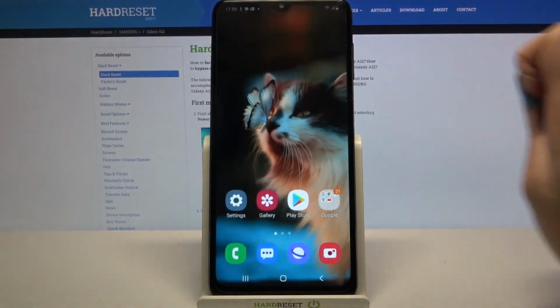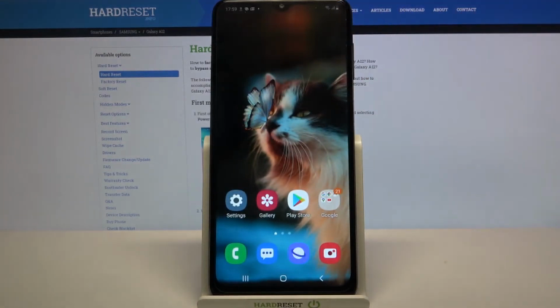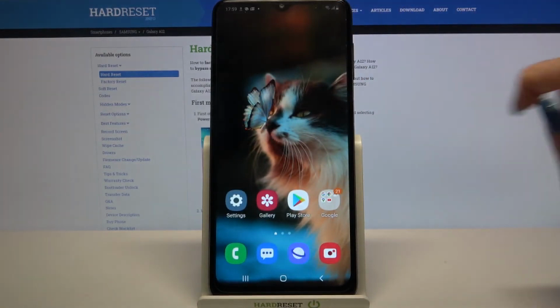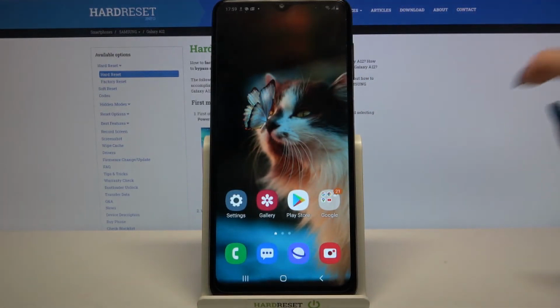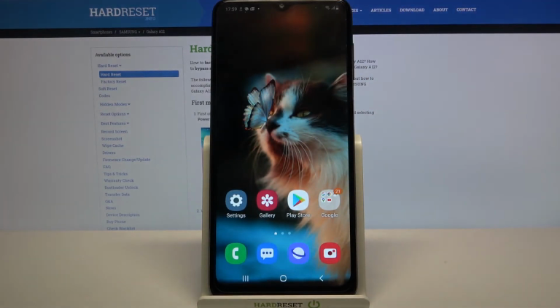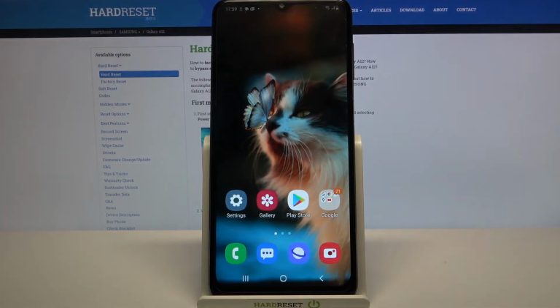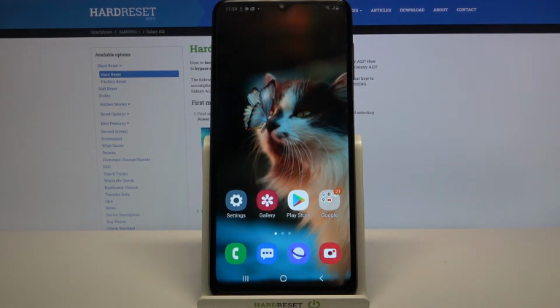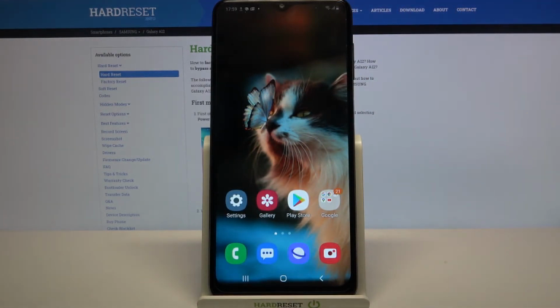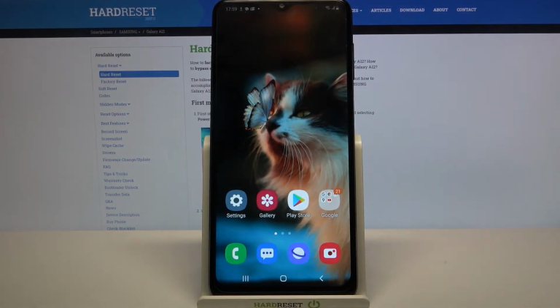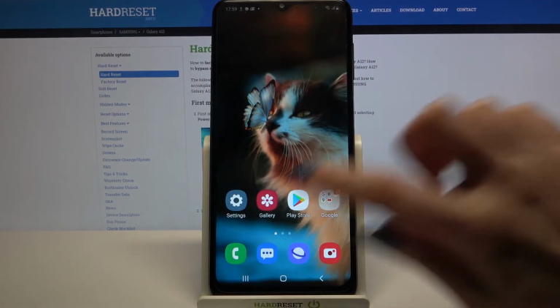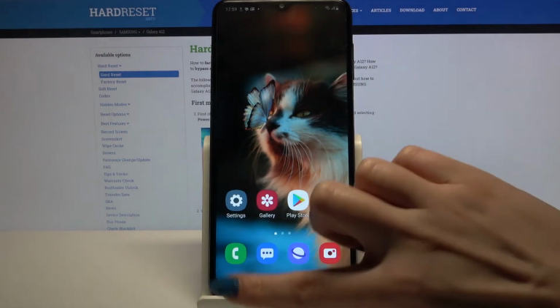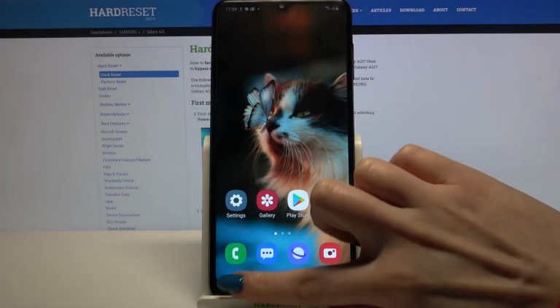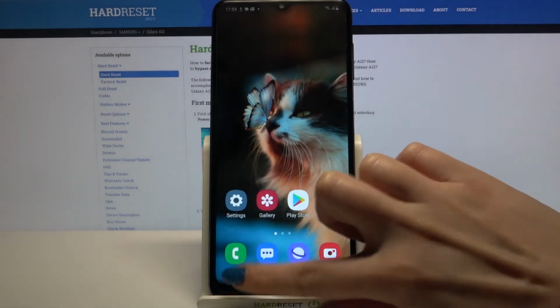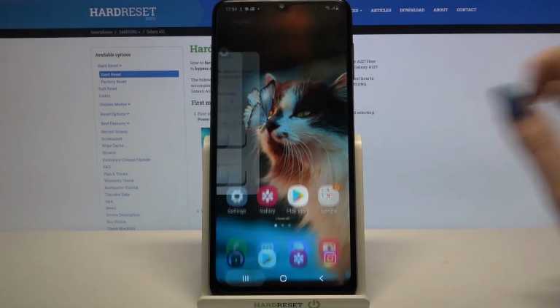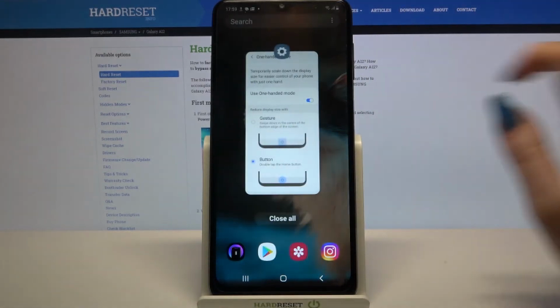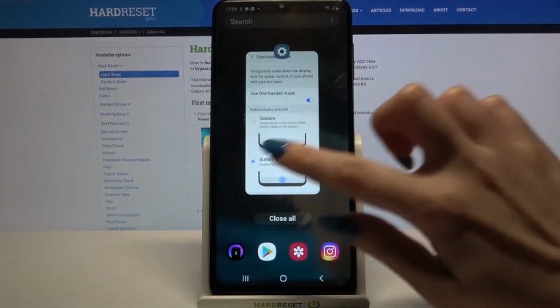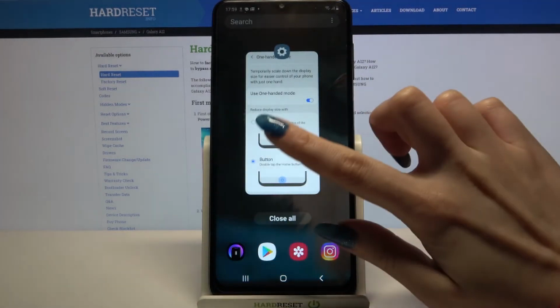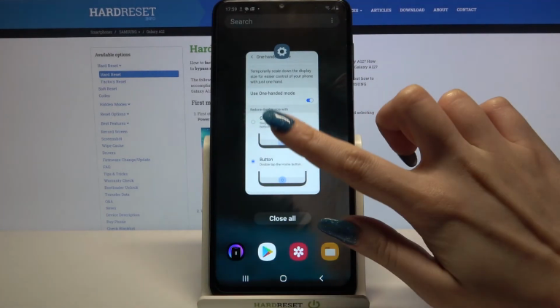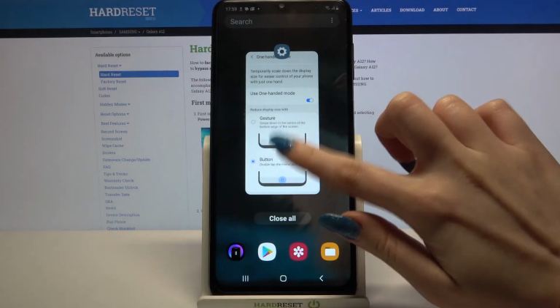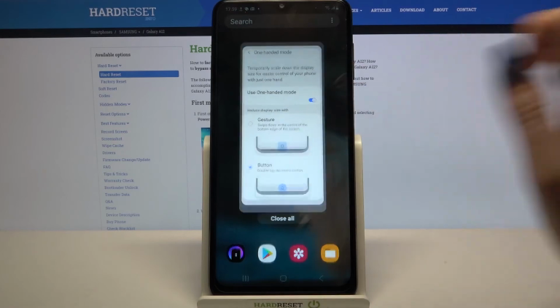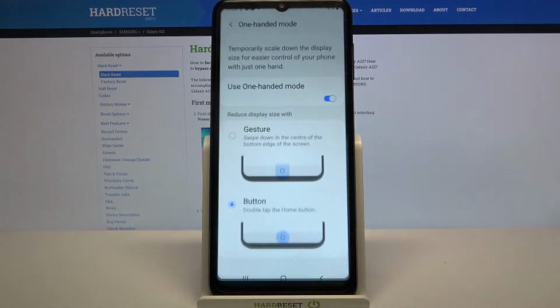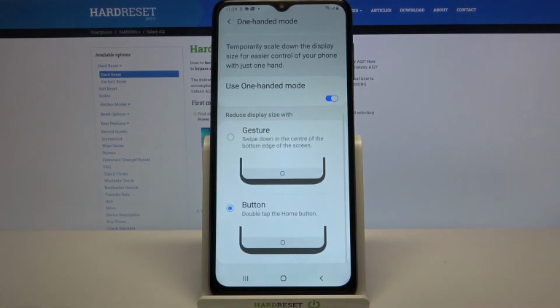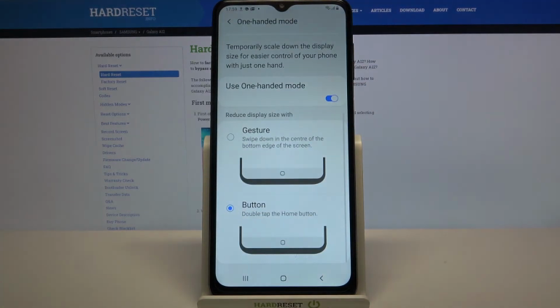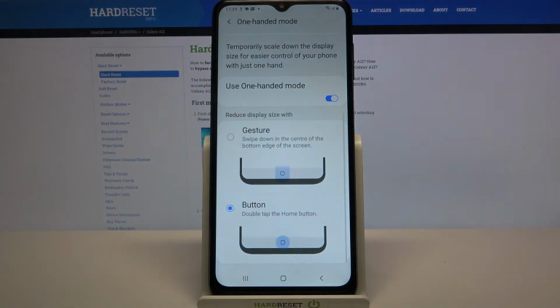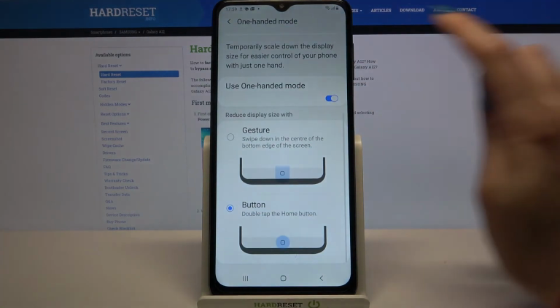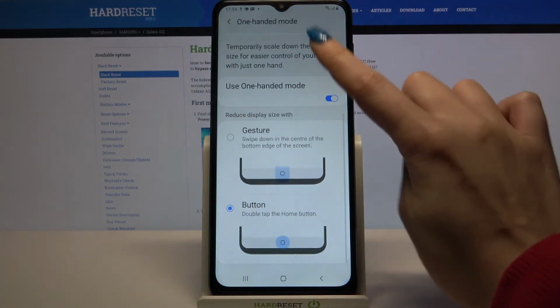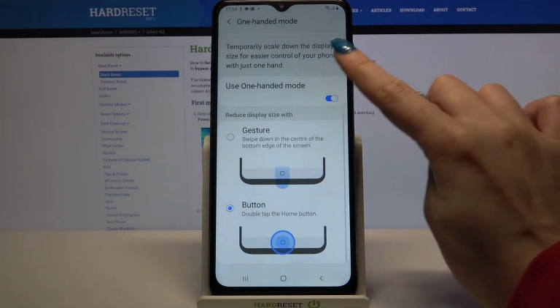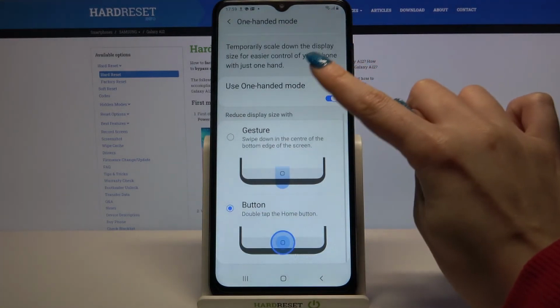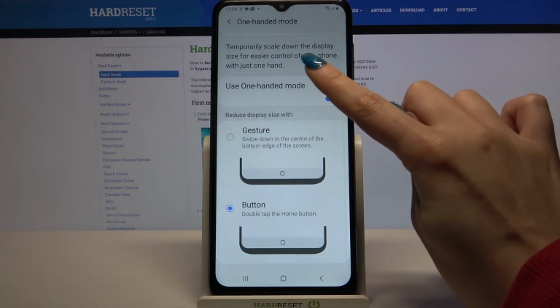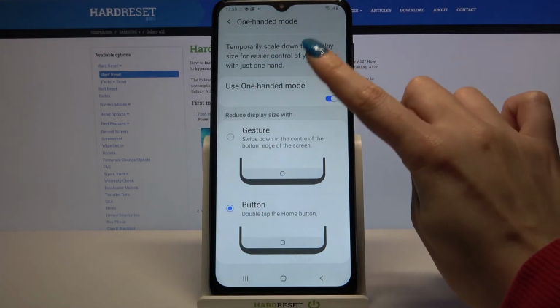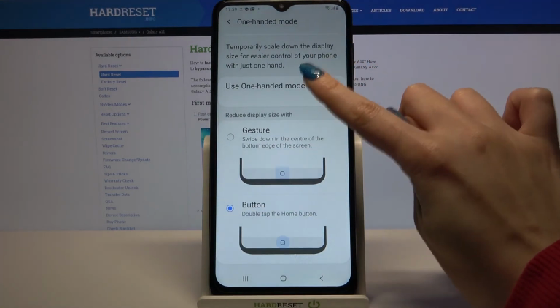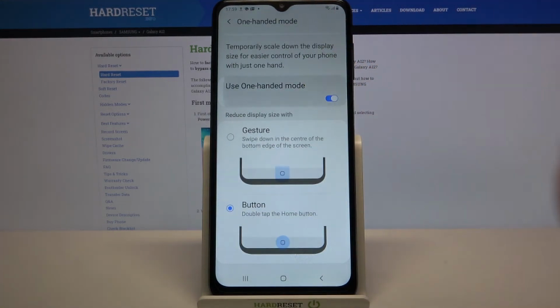If you want to turn off one handed mode completely you can go into the same settings and tap on the switcher.